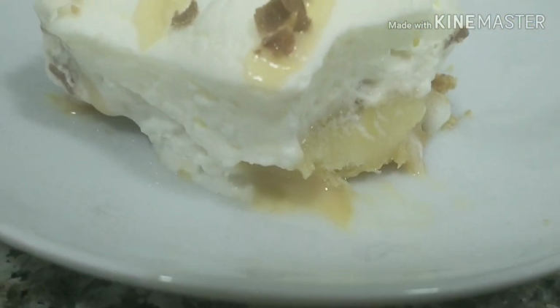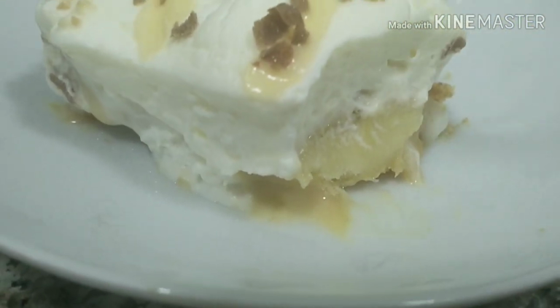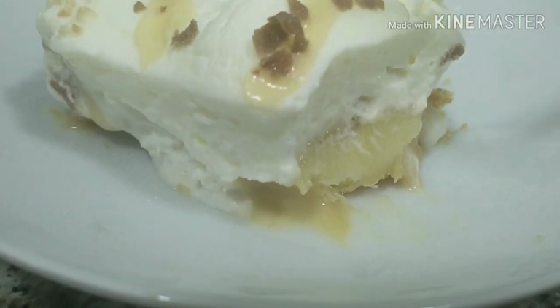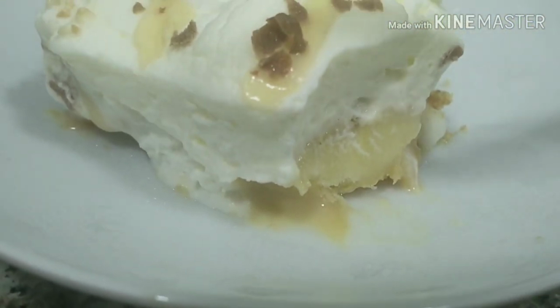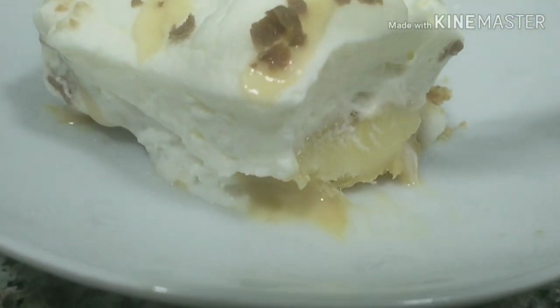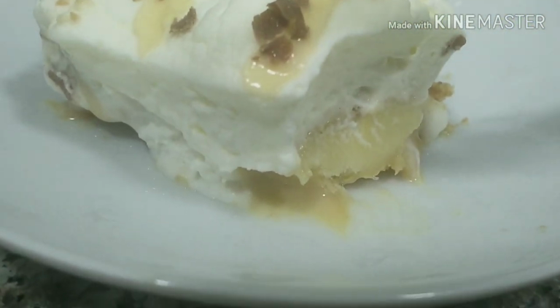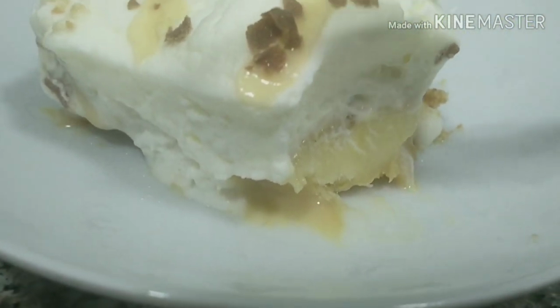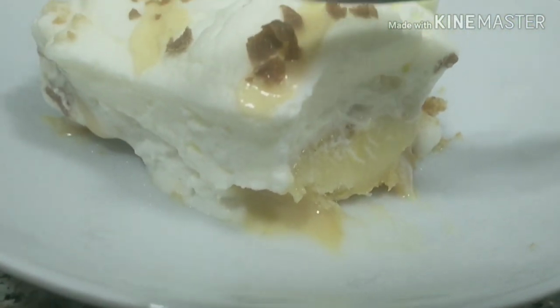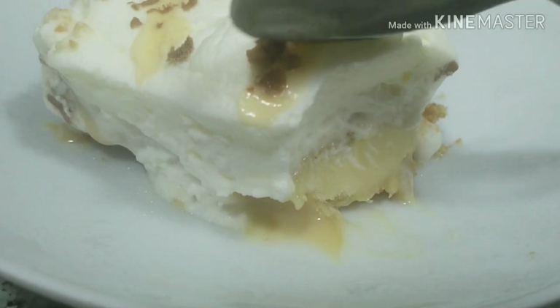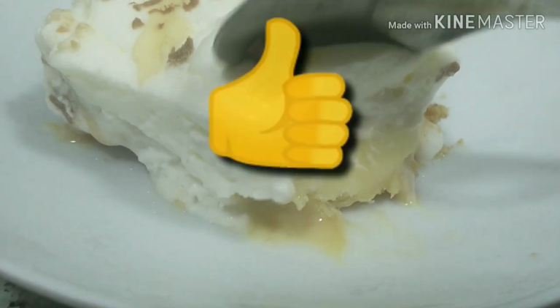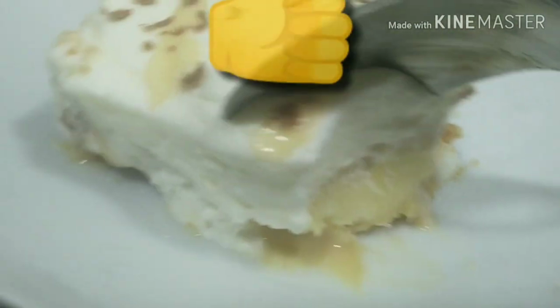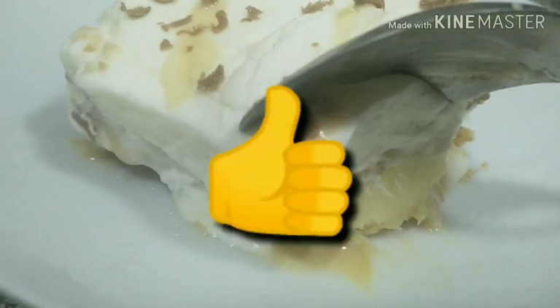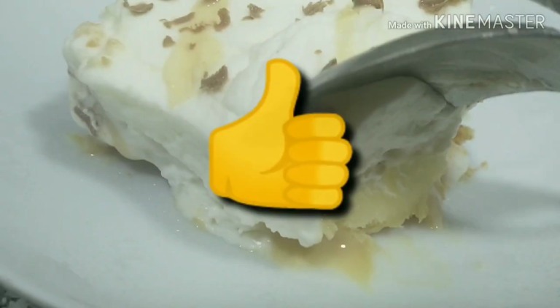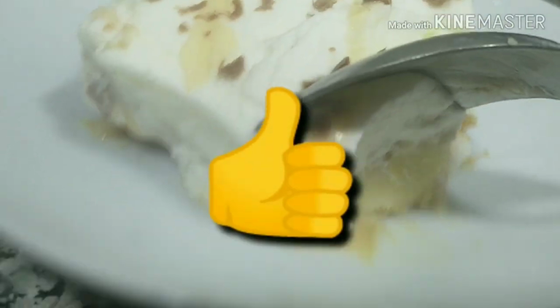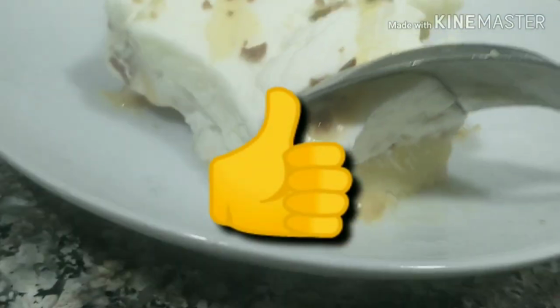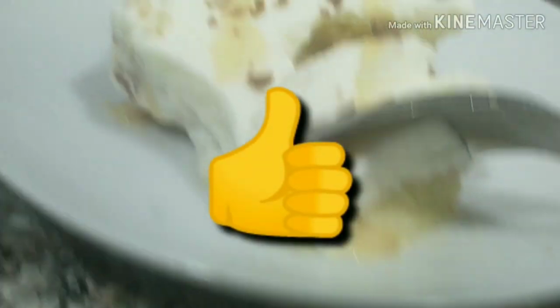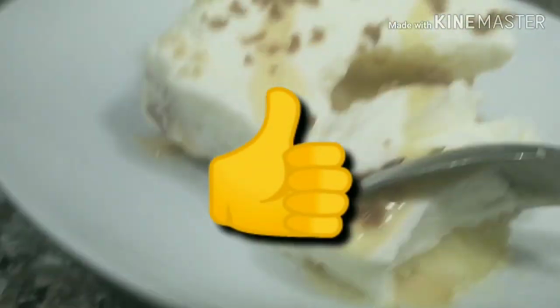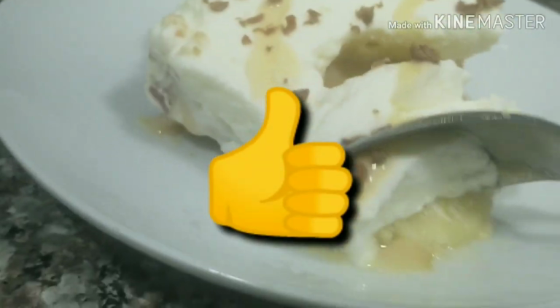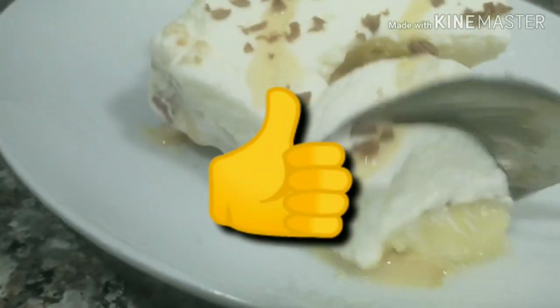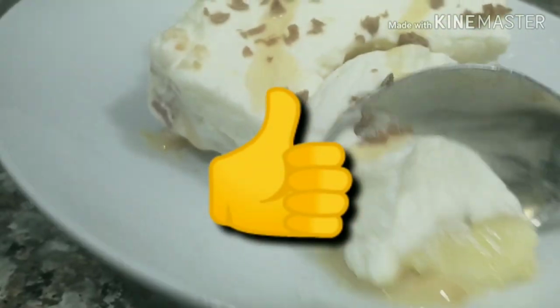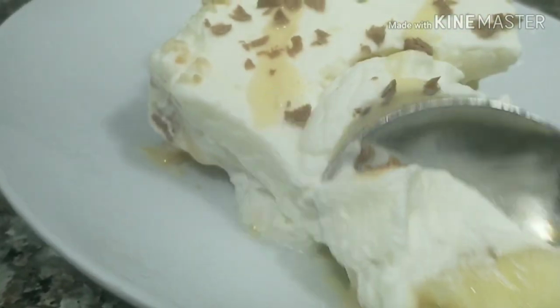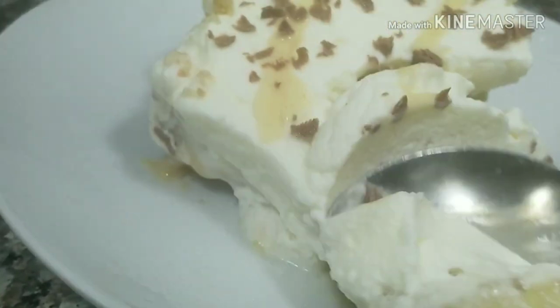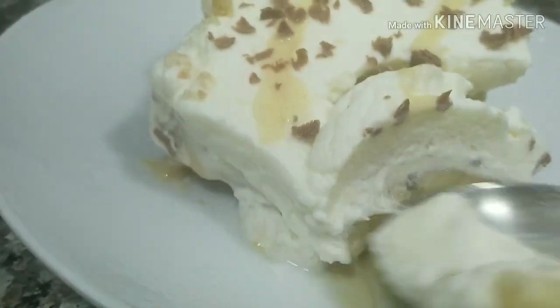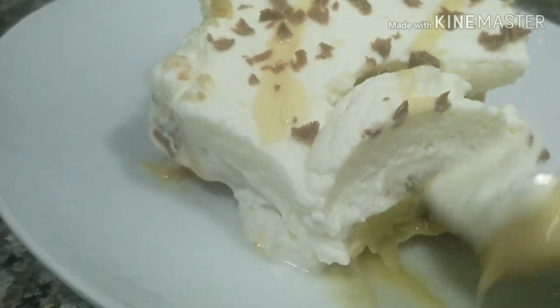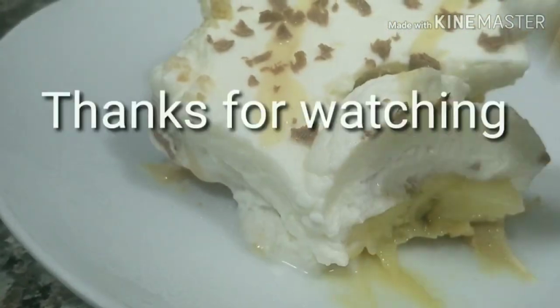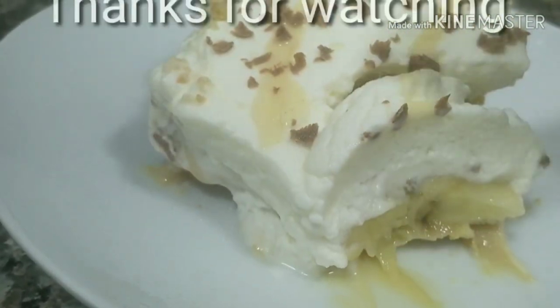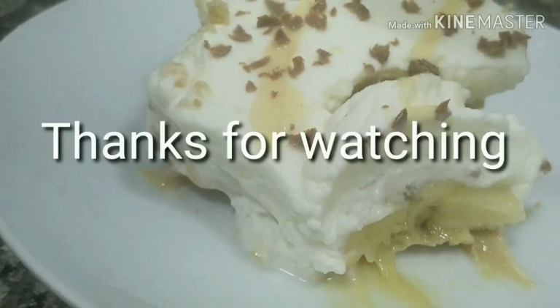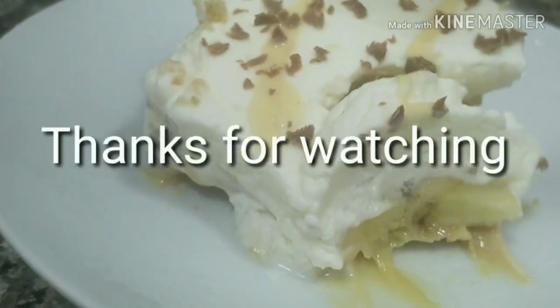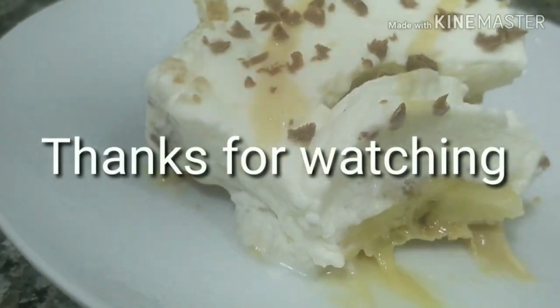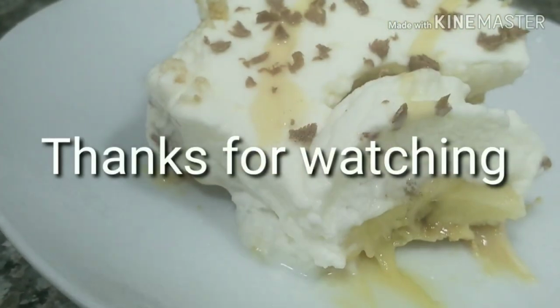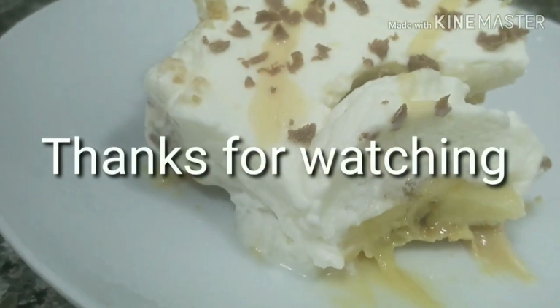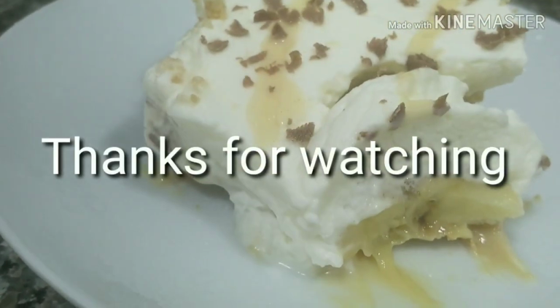If you like this recipe, please like this video.